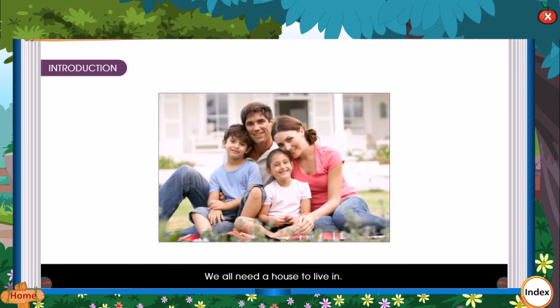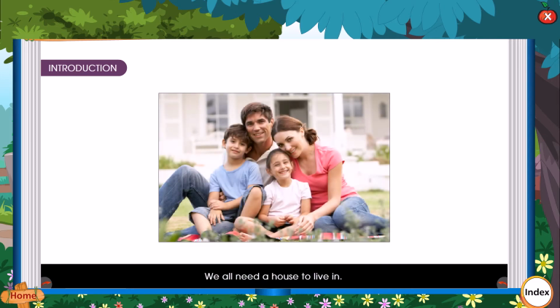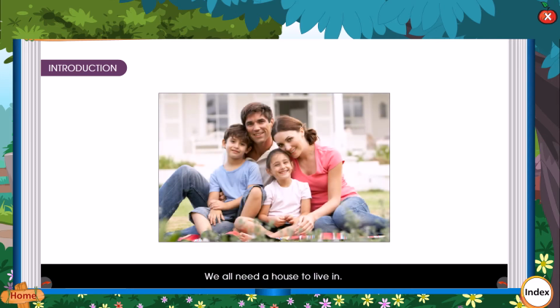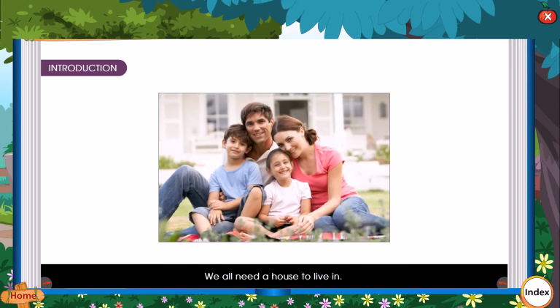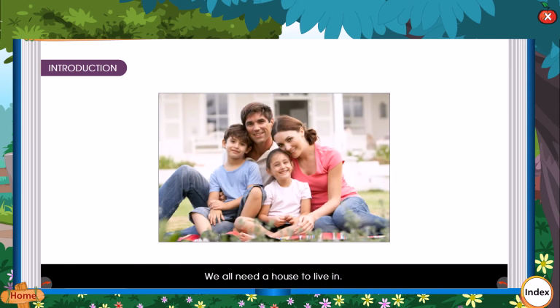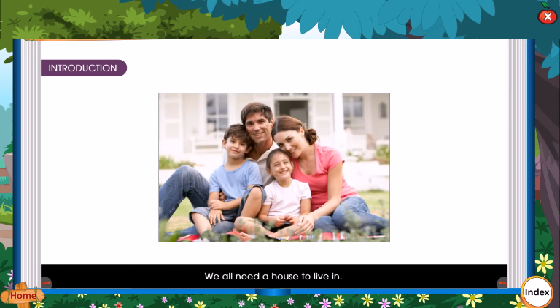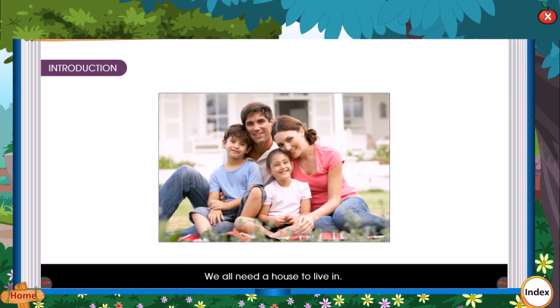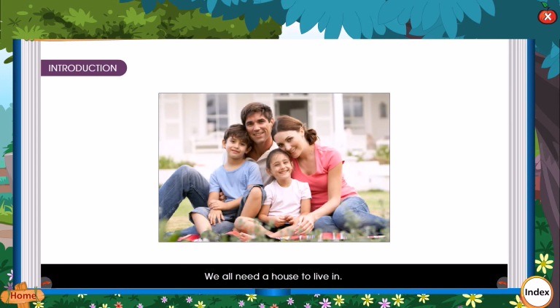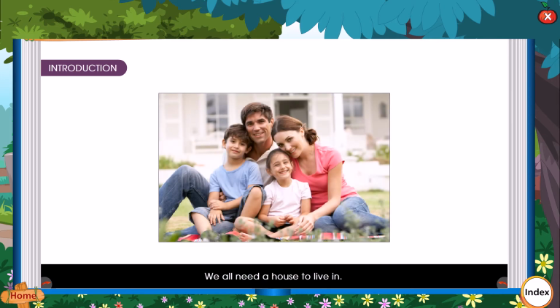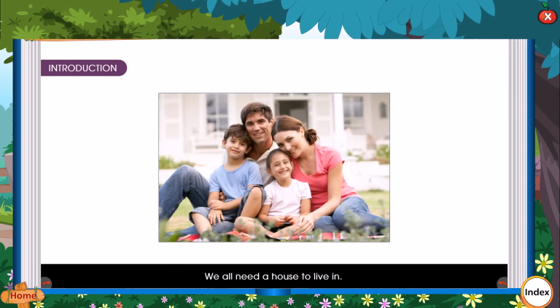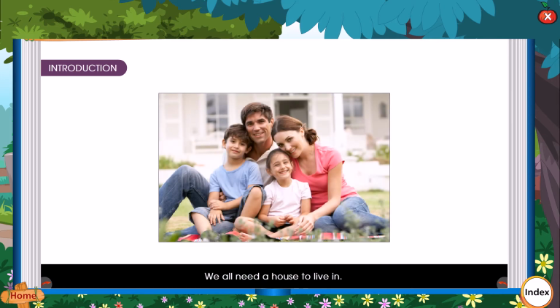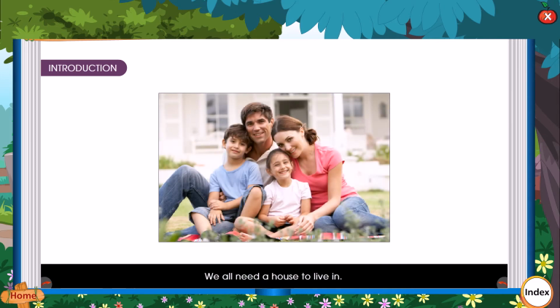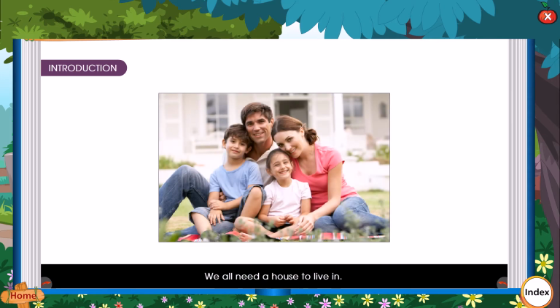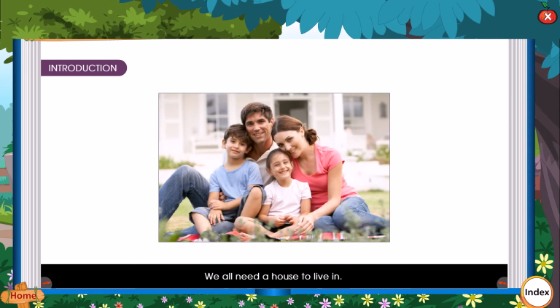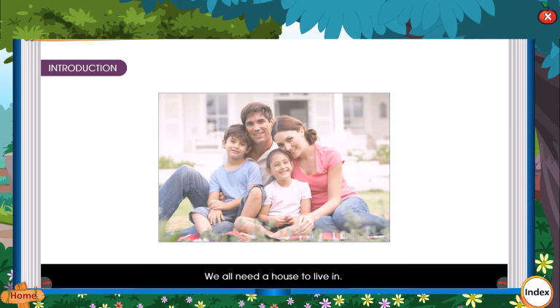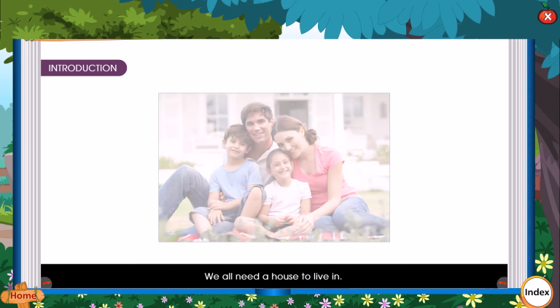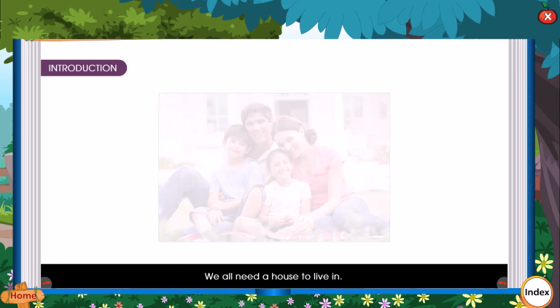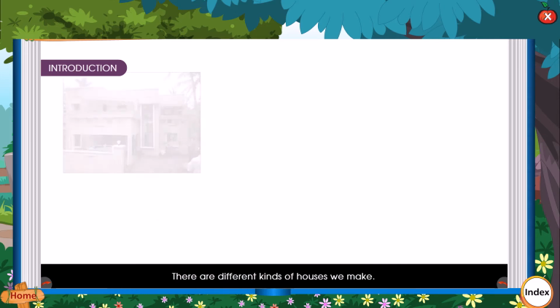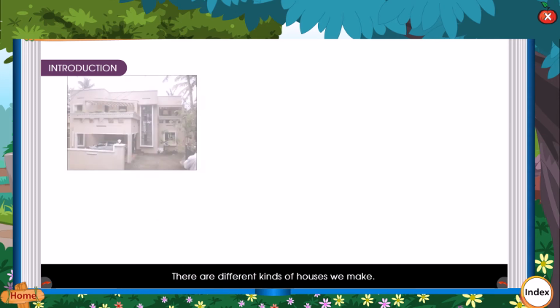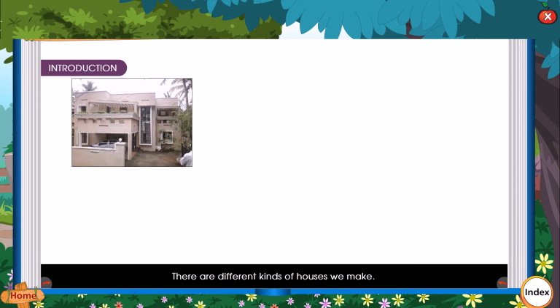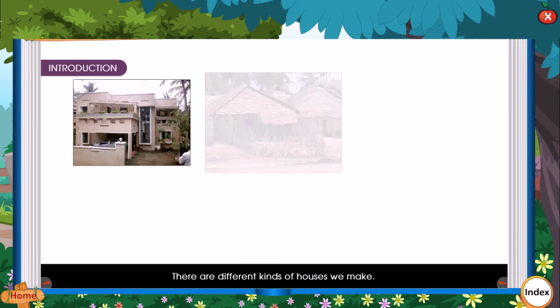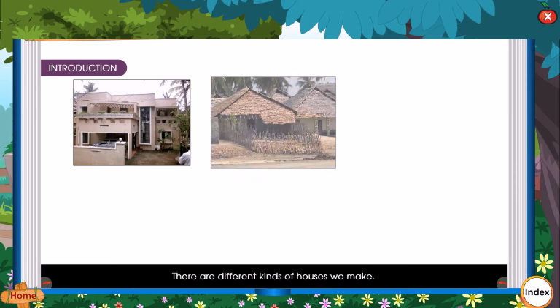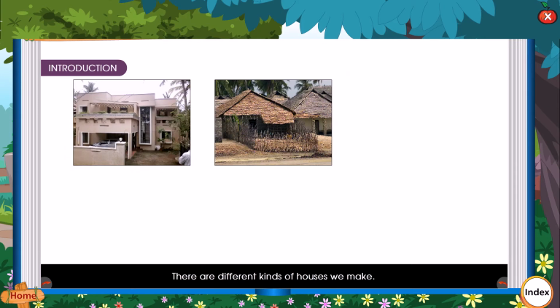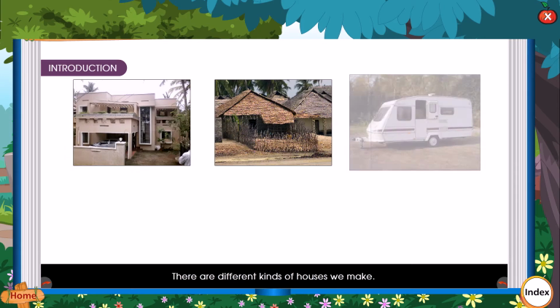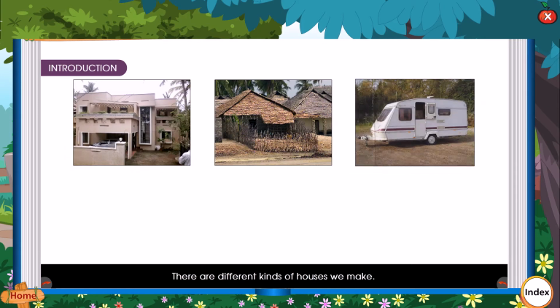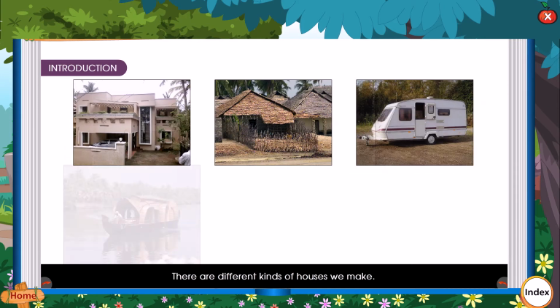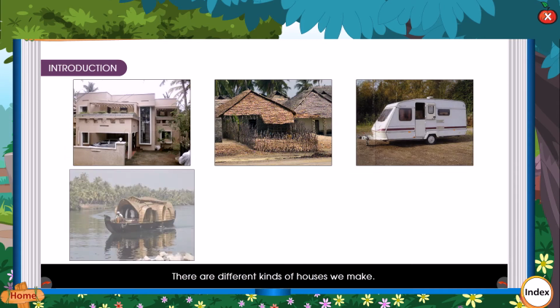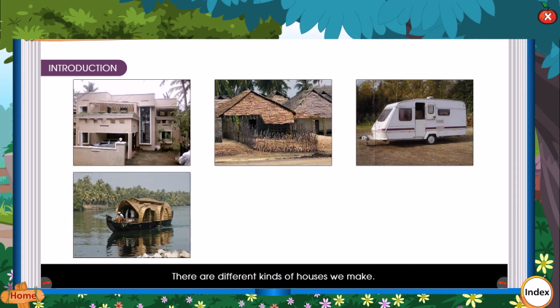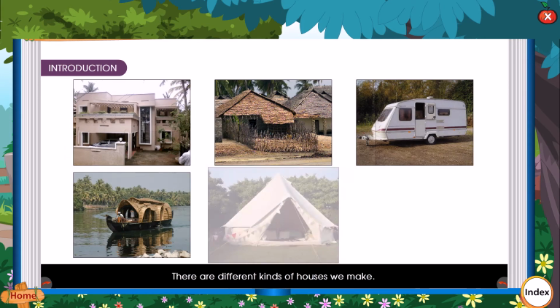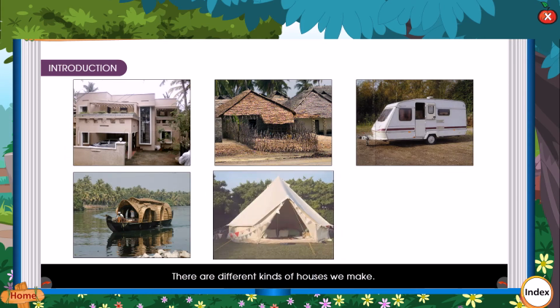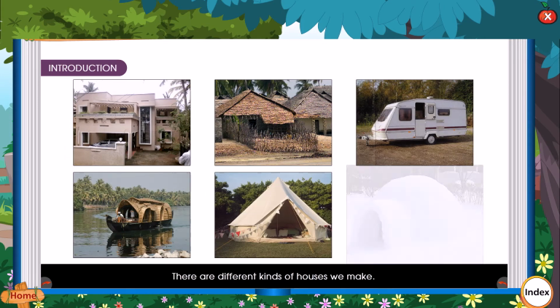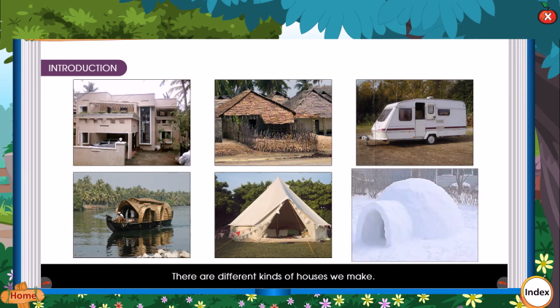Introduction: We all need a house to live in. There are different kinds of houses we make.